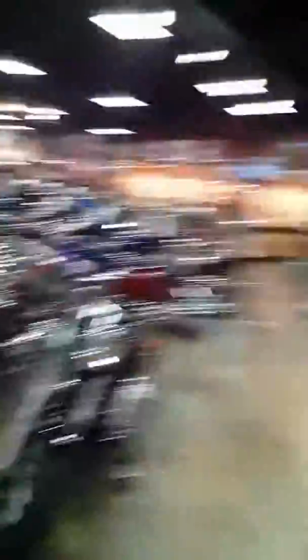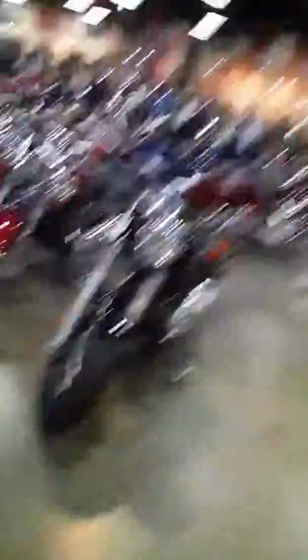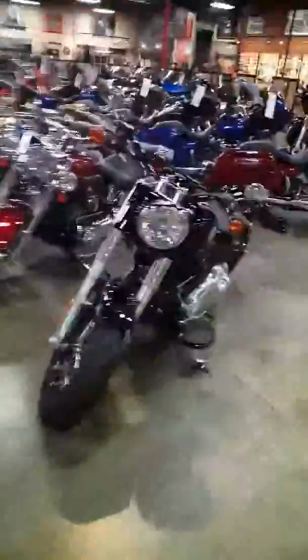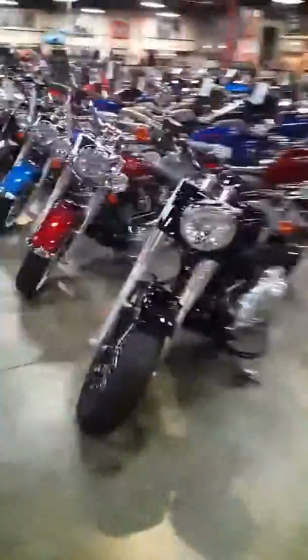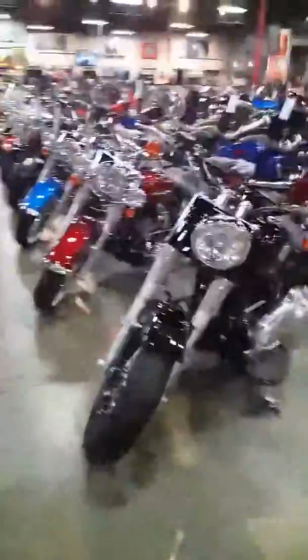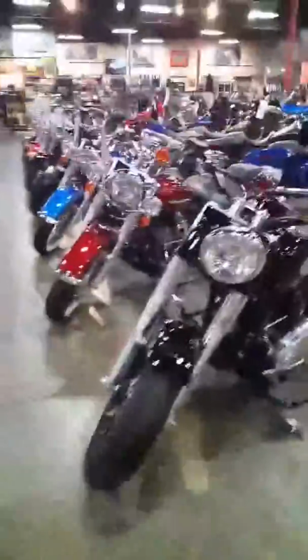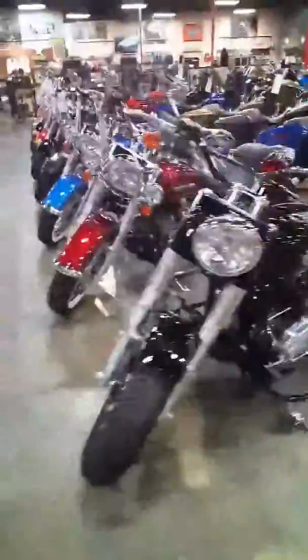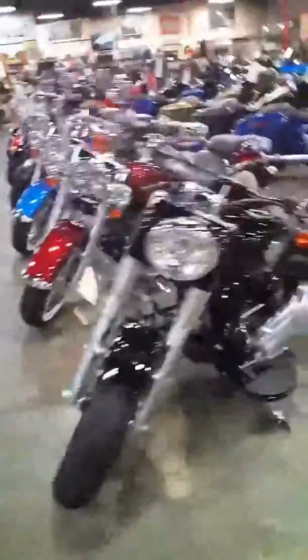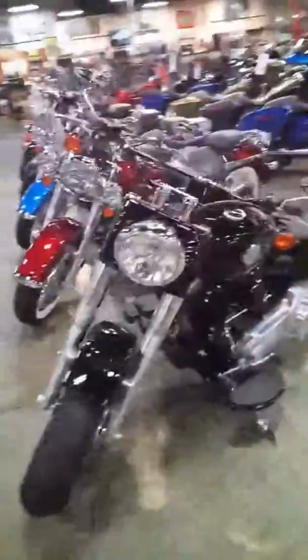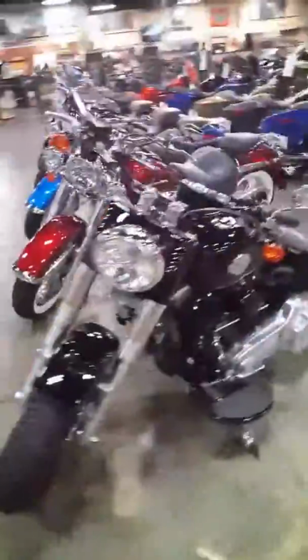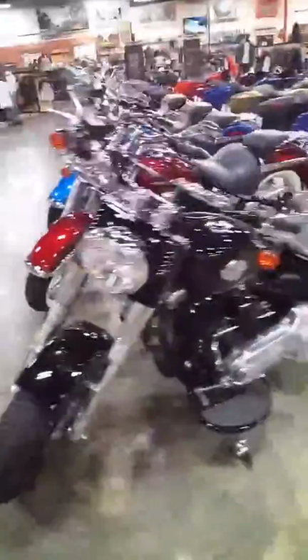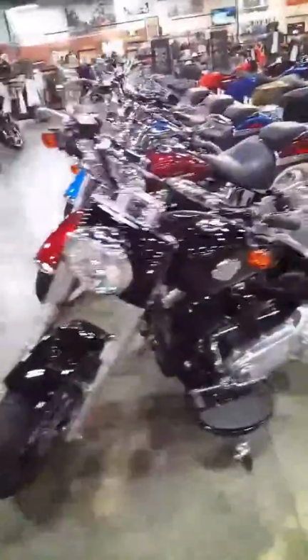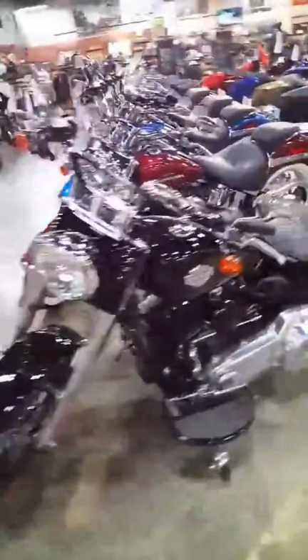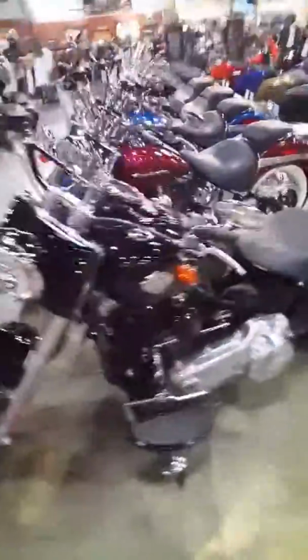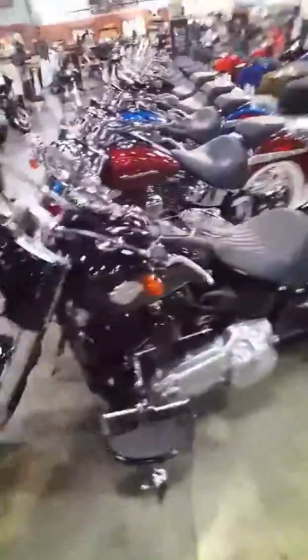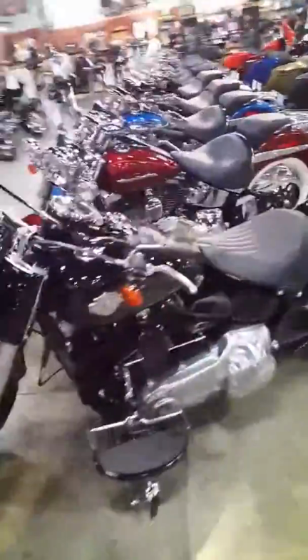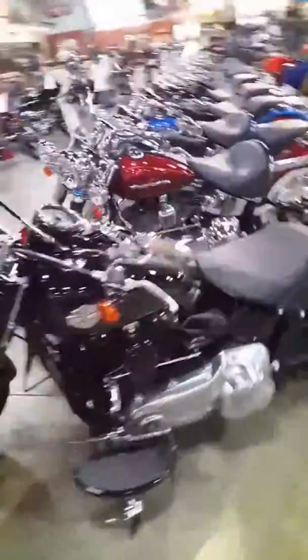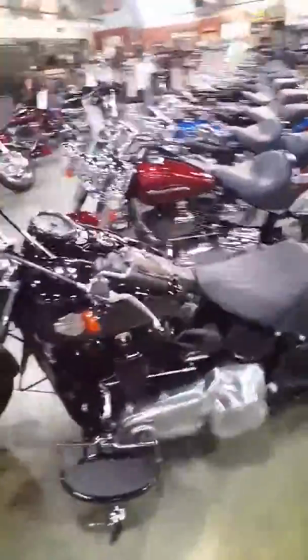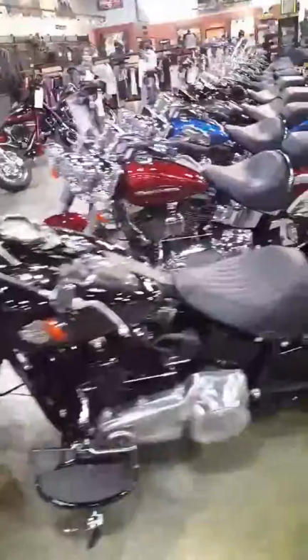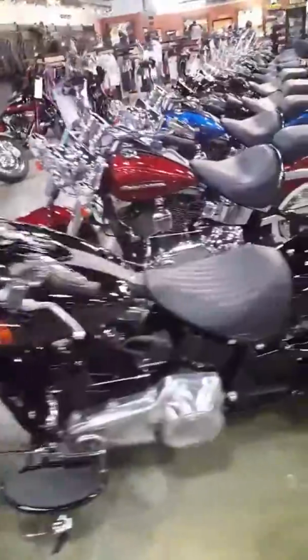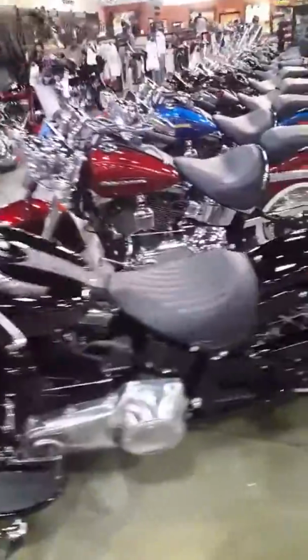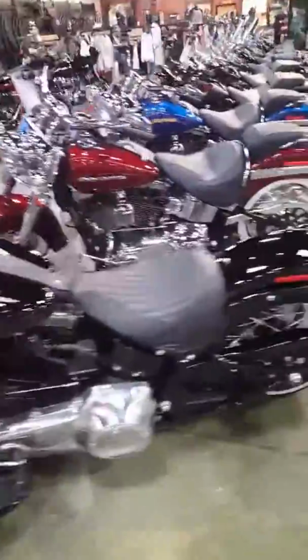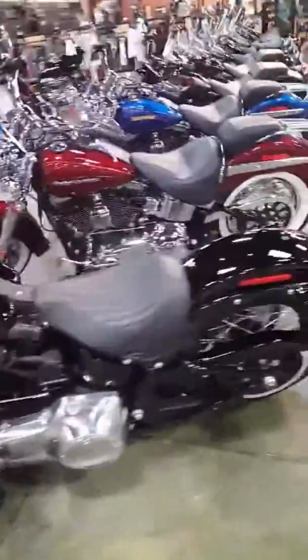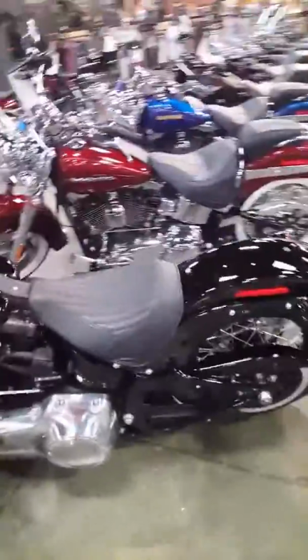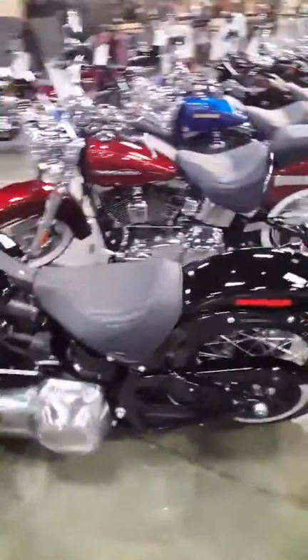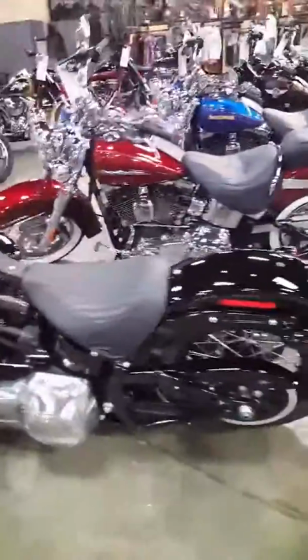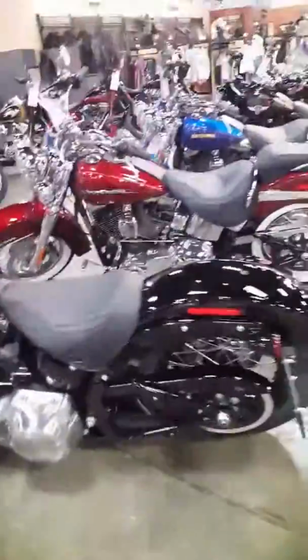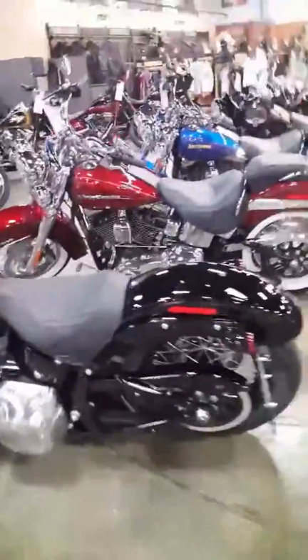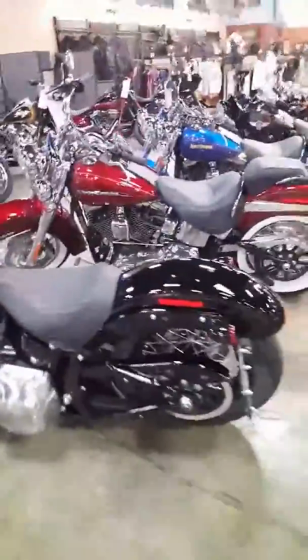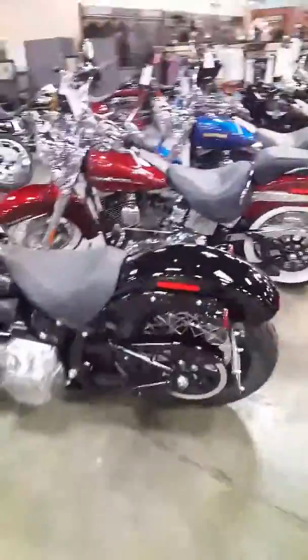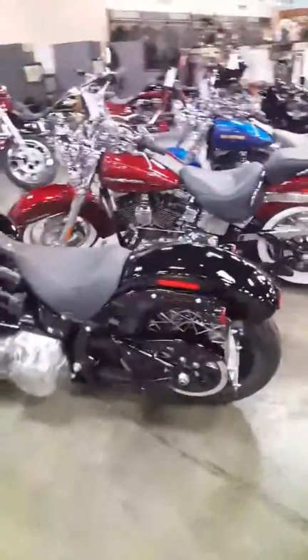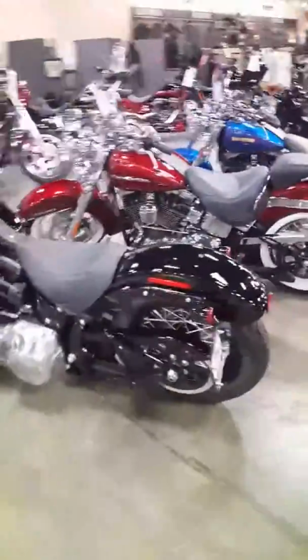Right here we got a 2017 Vivid Black Softail Slim. That is a good-looking bike.